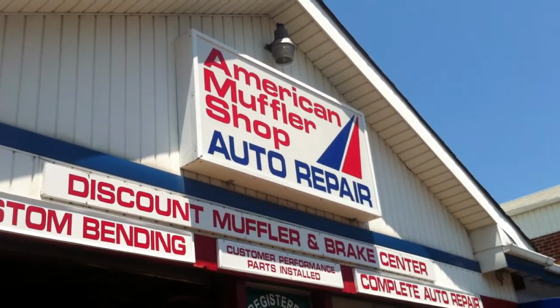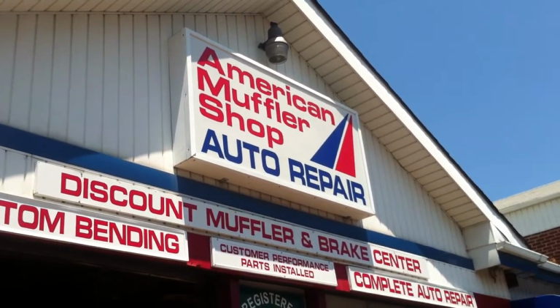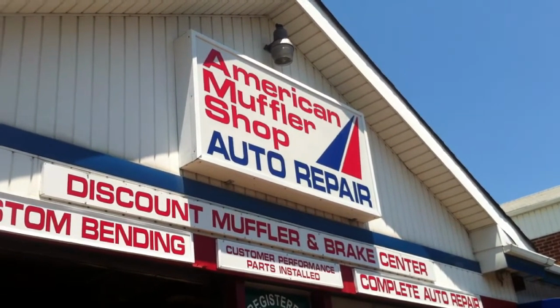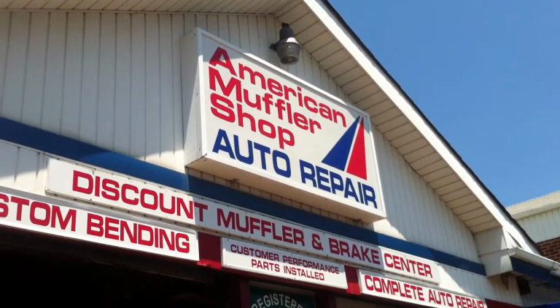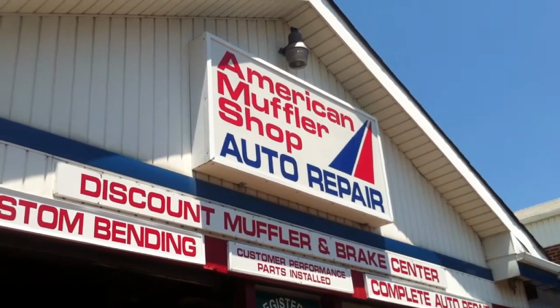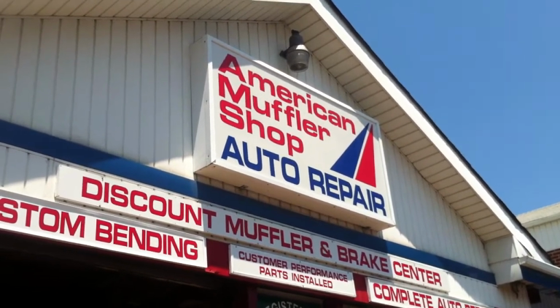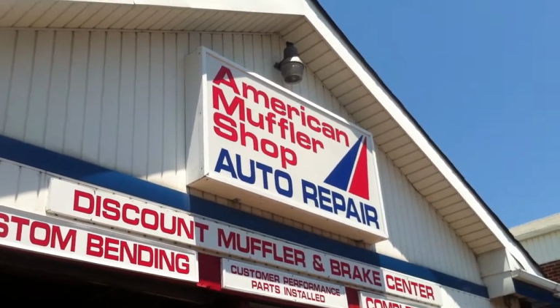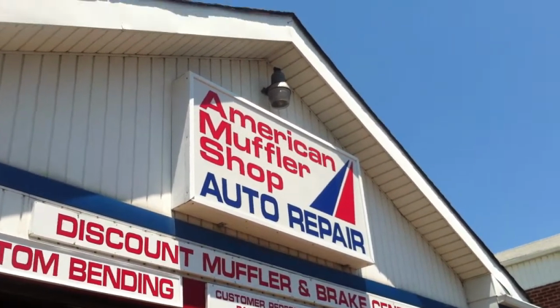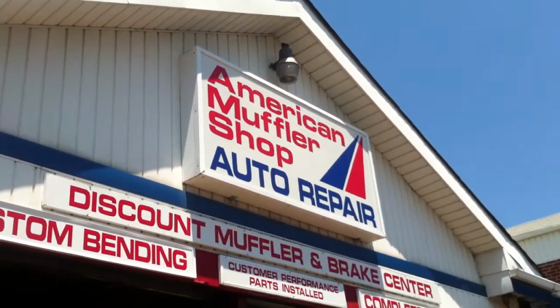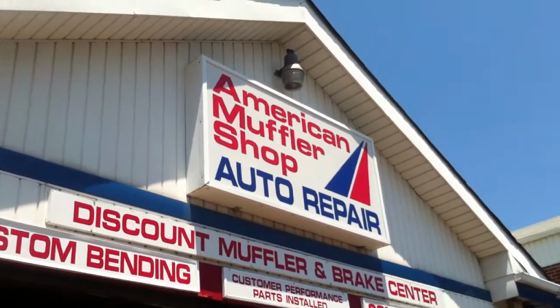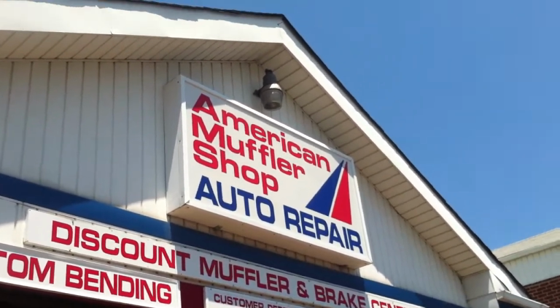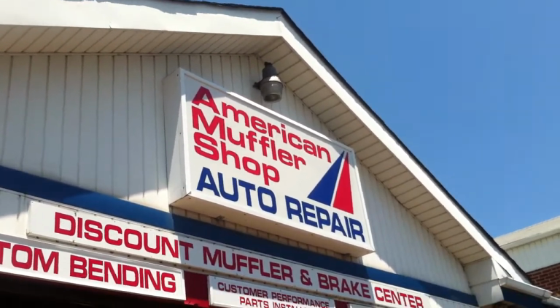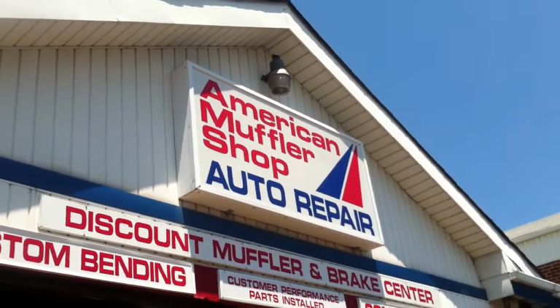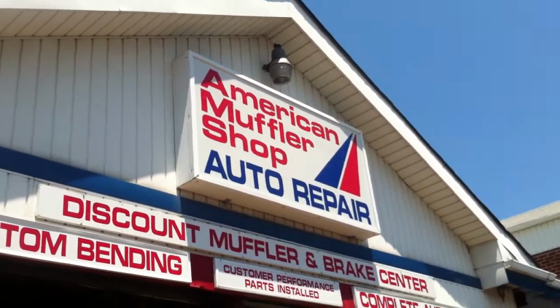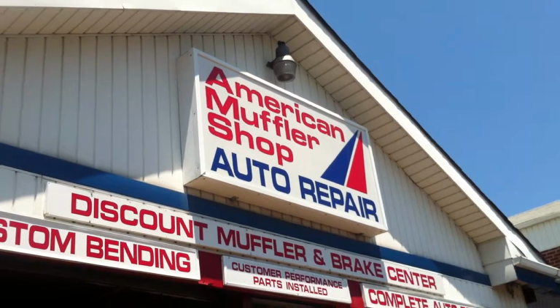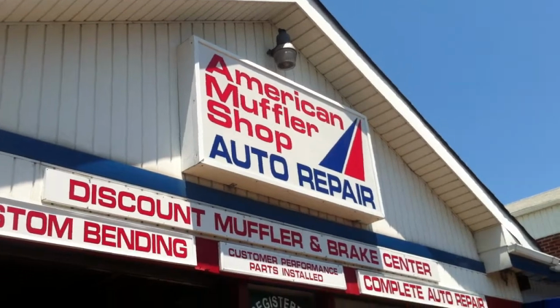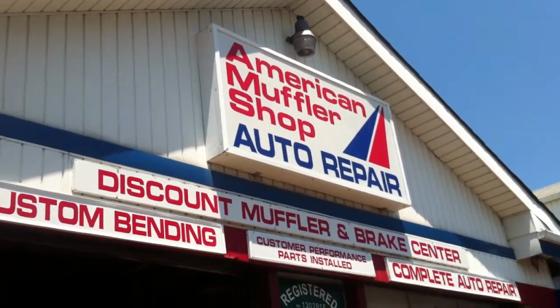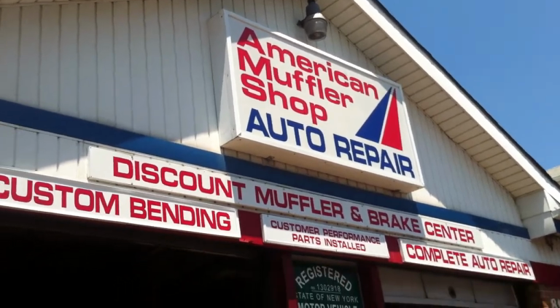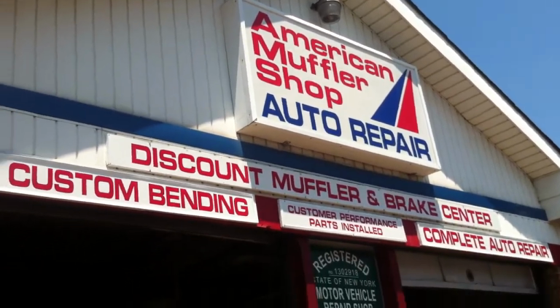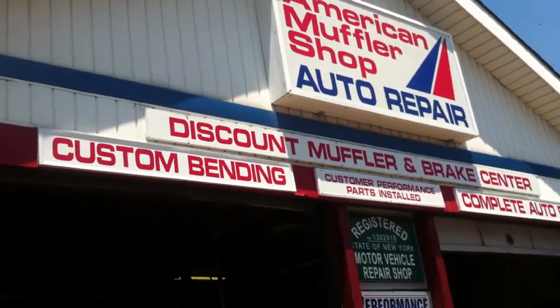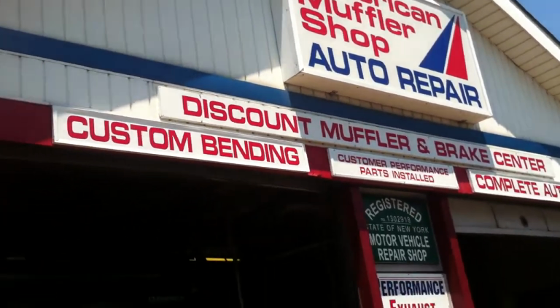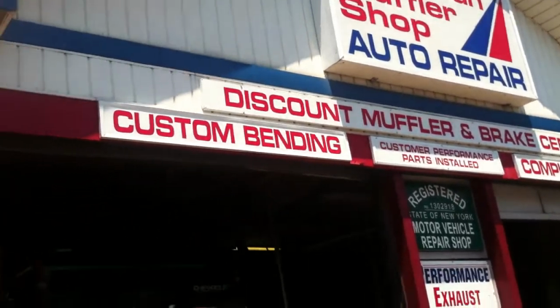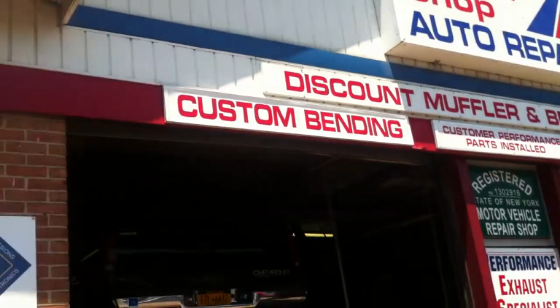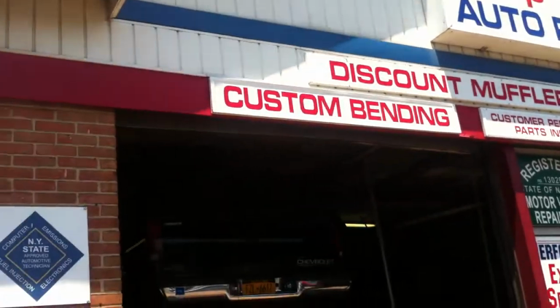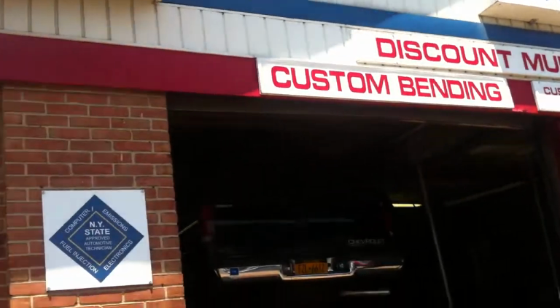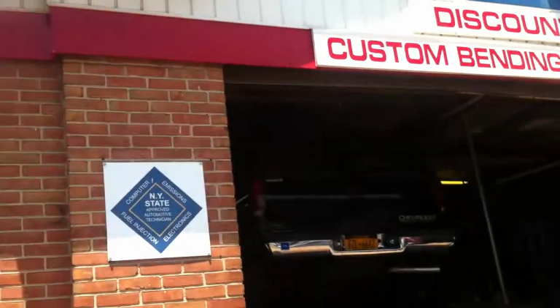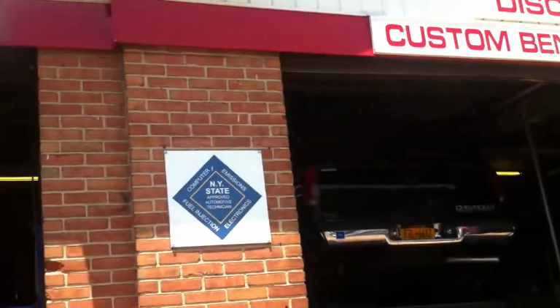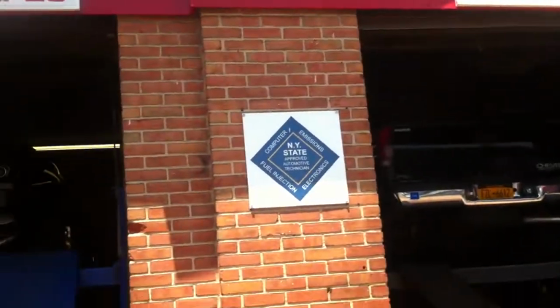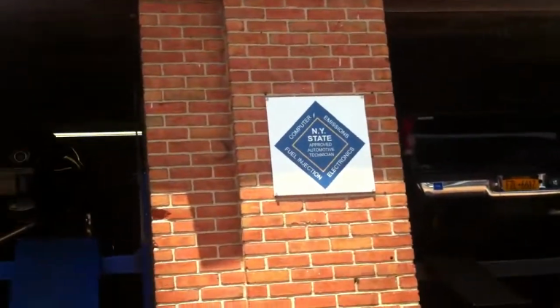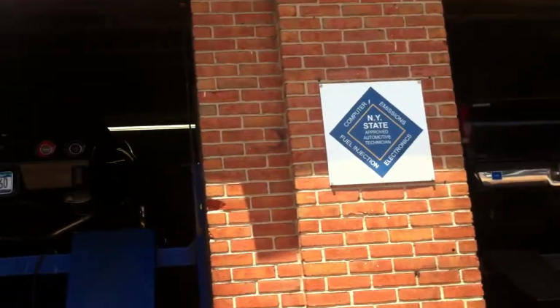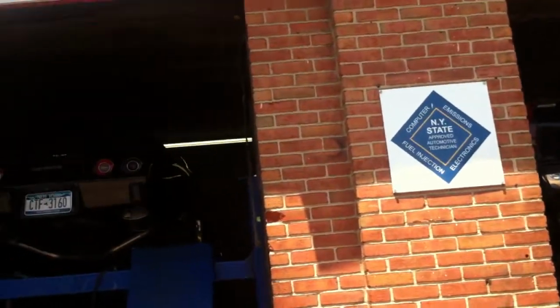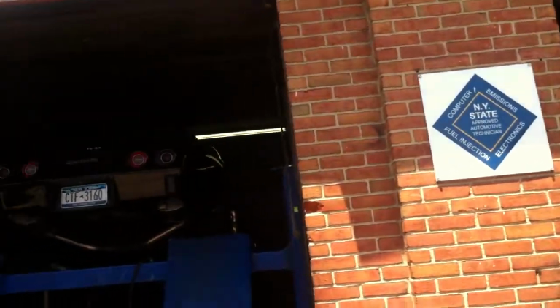Good afternoon, American Muffler fans. Here we are at American Muffler, Westbury, Long Island, New York.